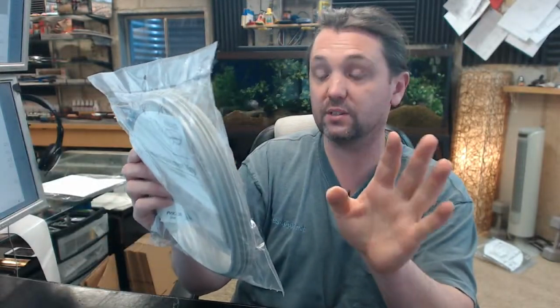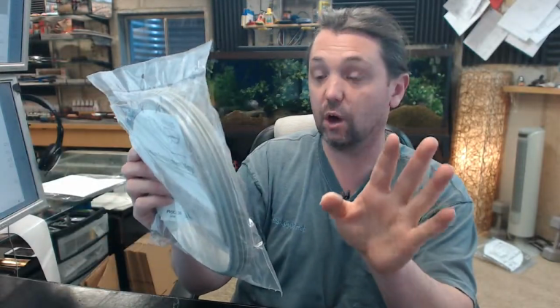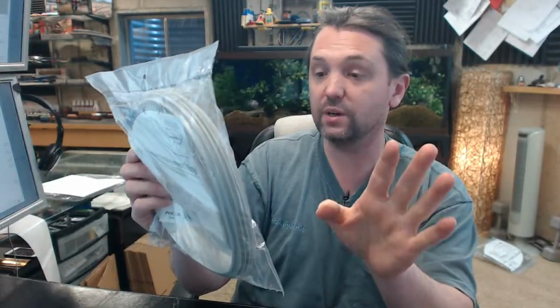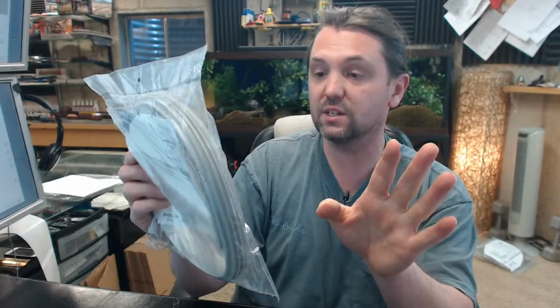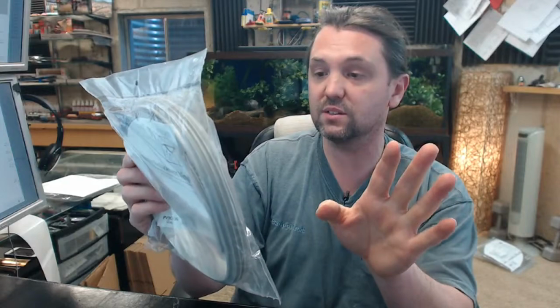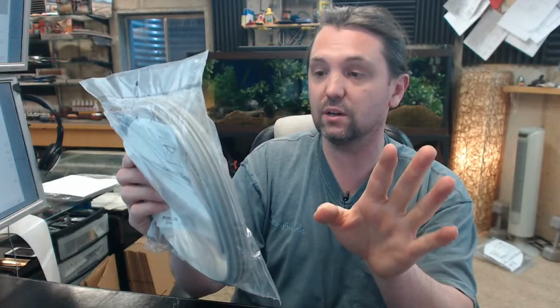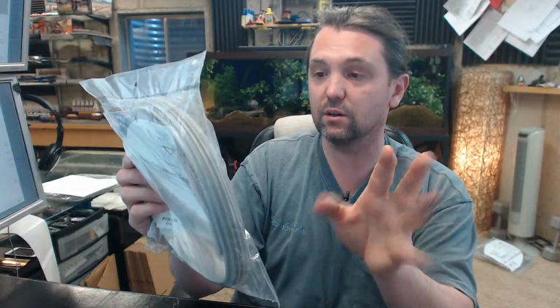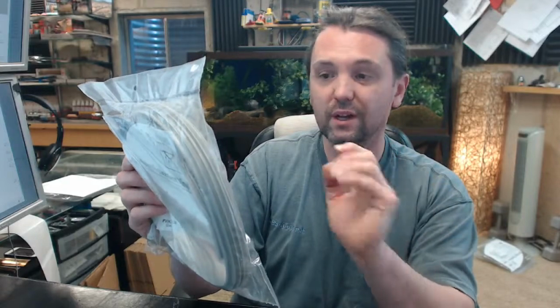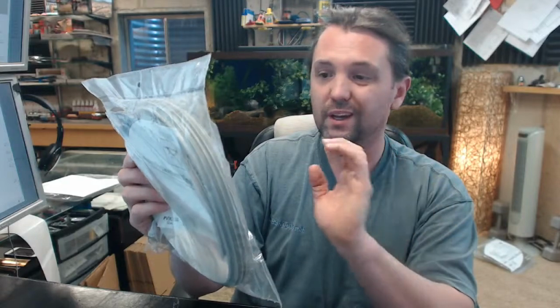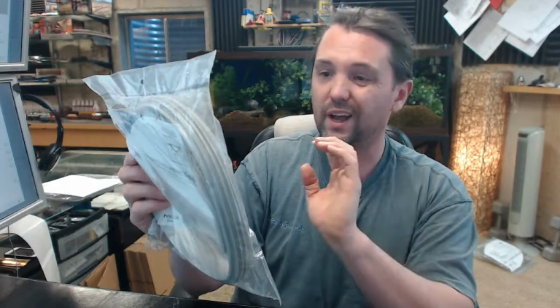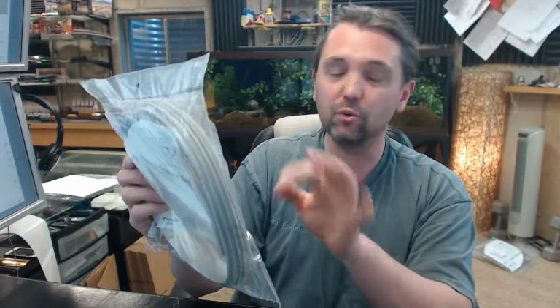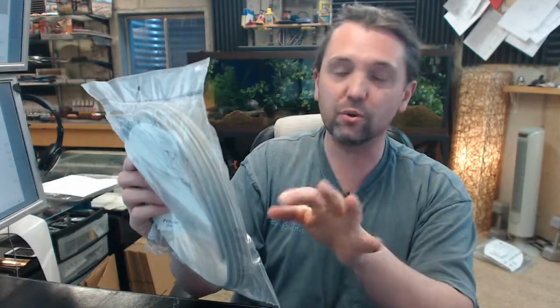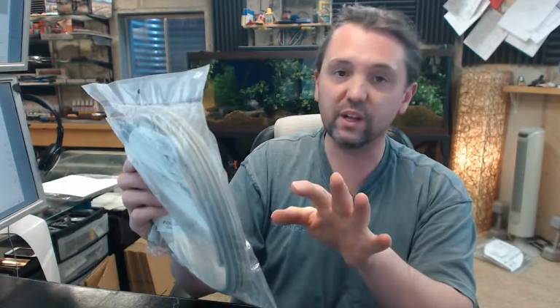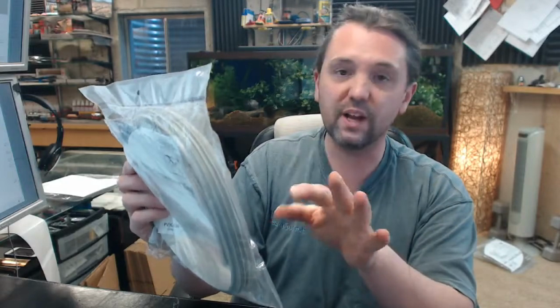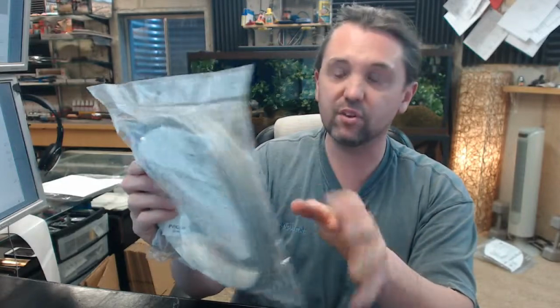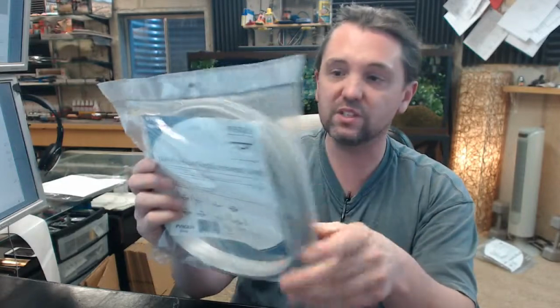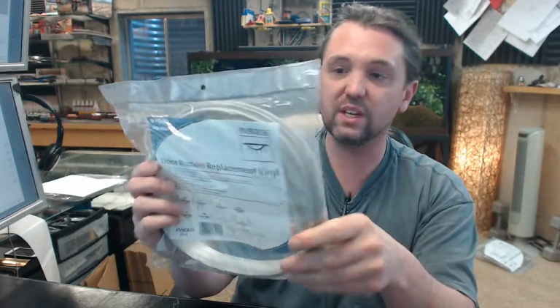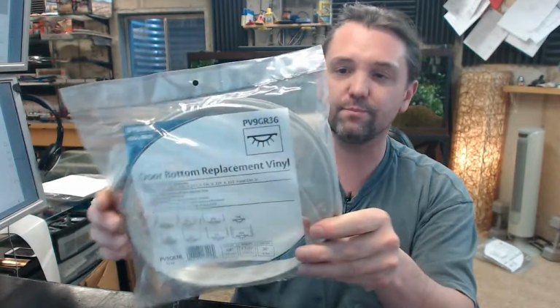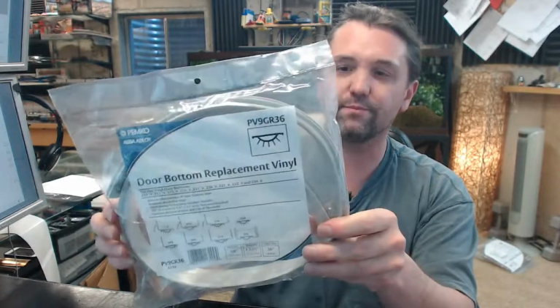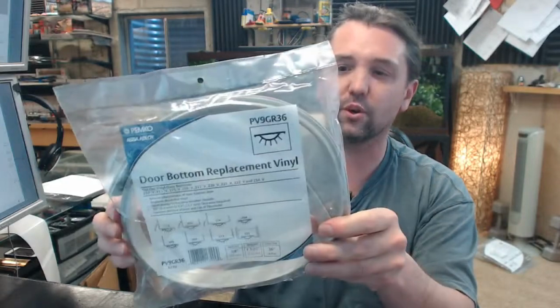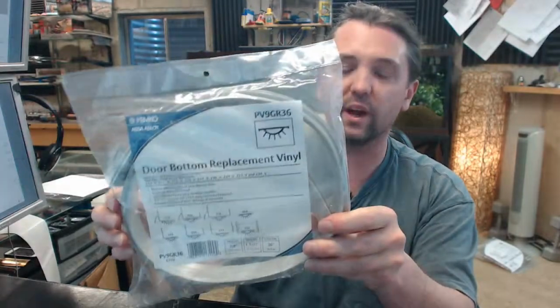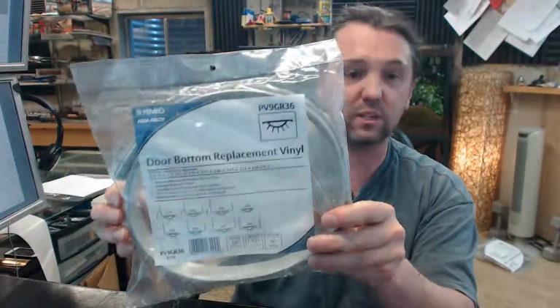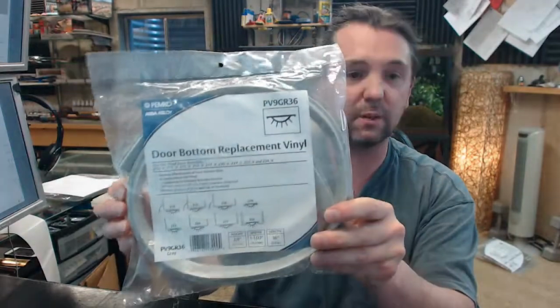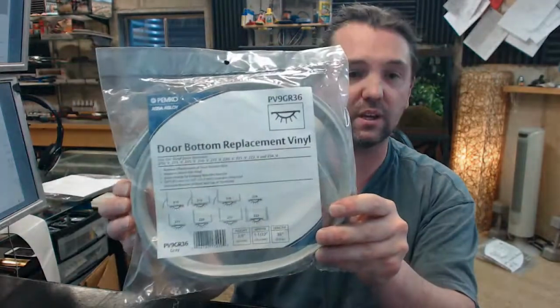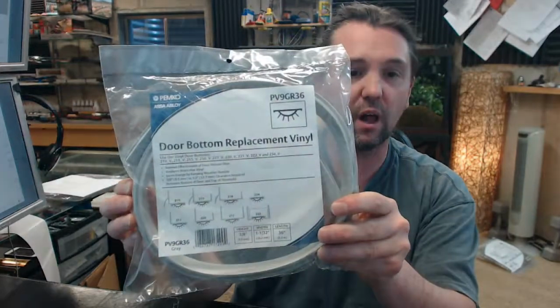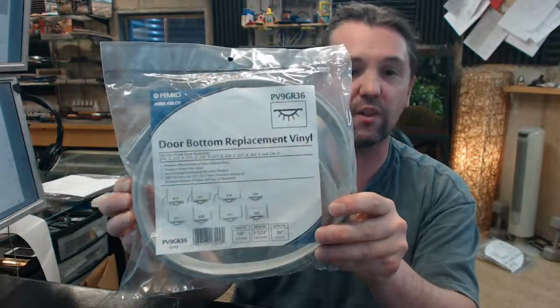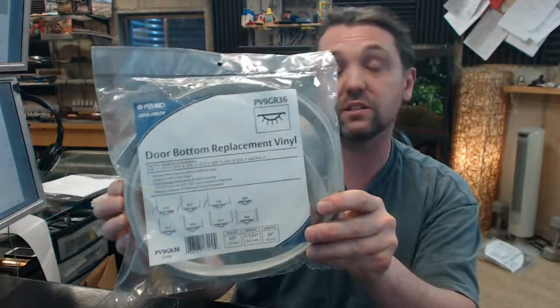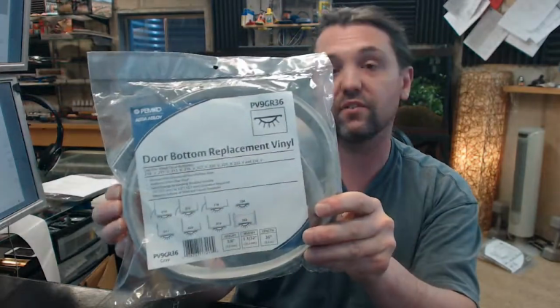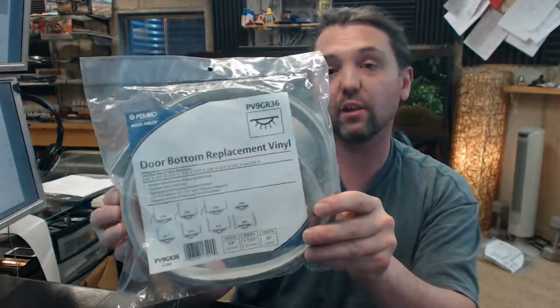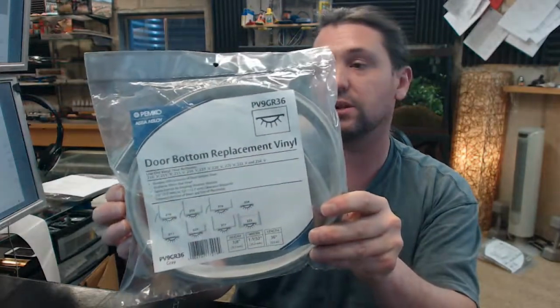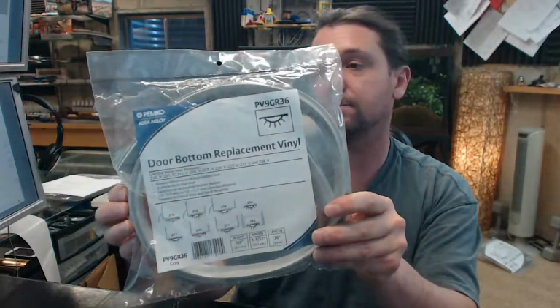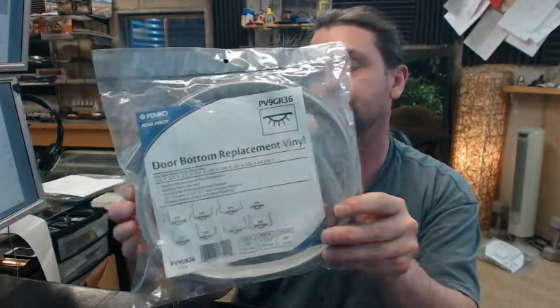Available in gray, and because this item is almost always concealed — you would really never see it — gray is going to be the primary color that it's available in.